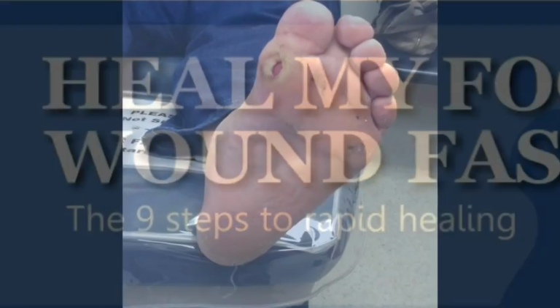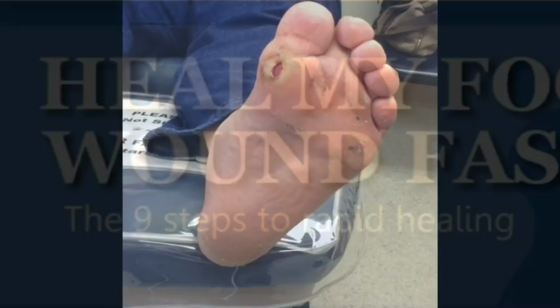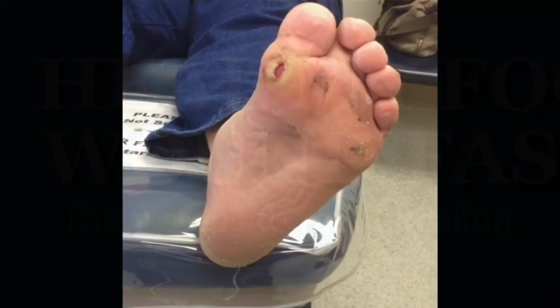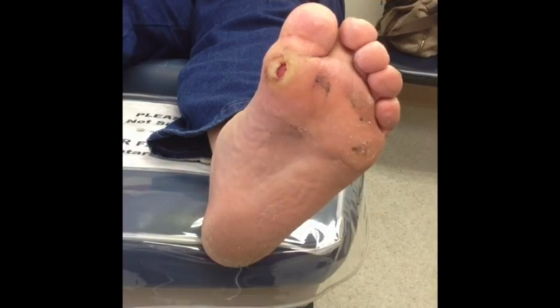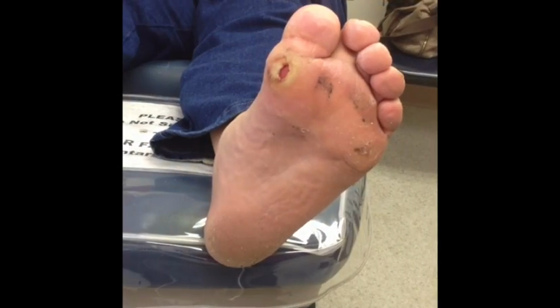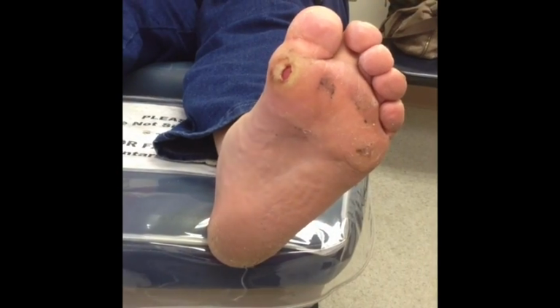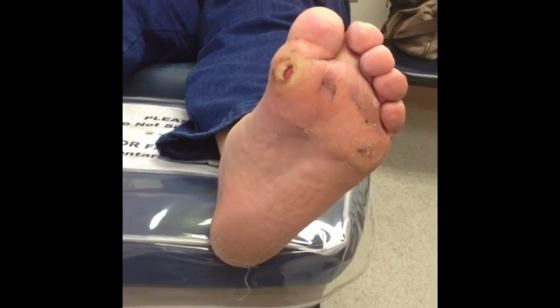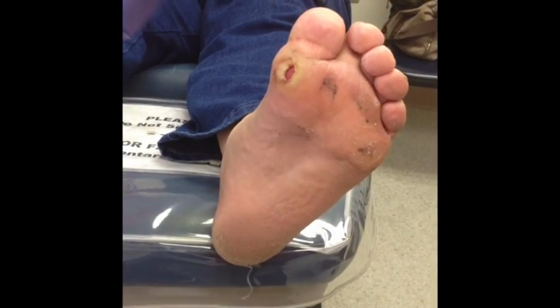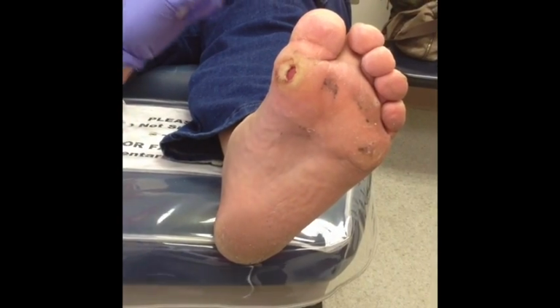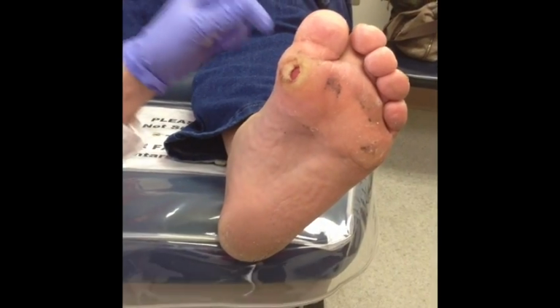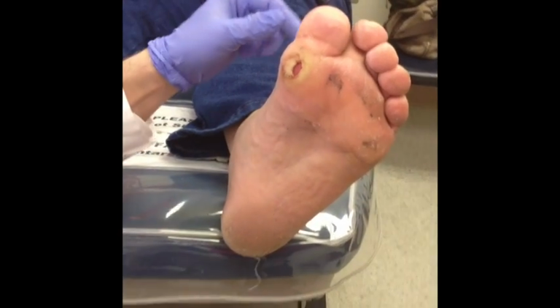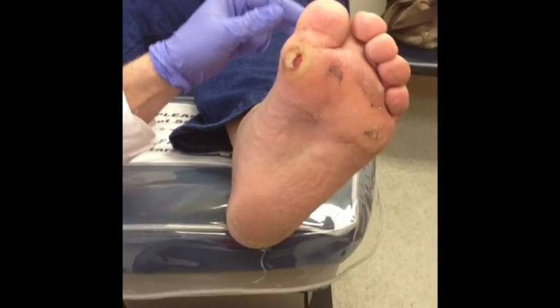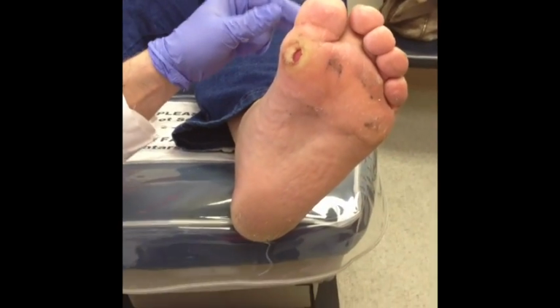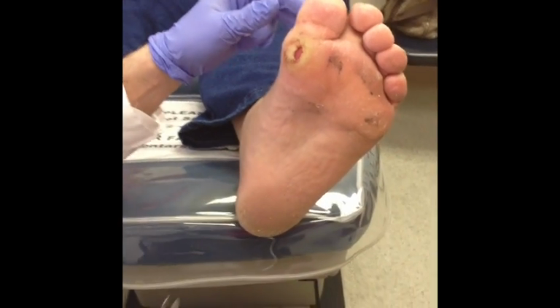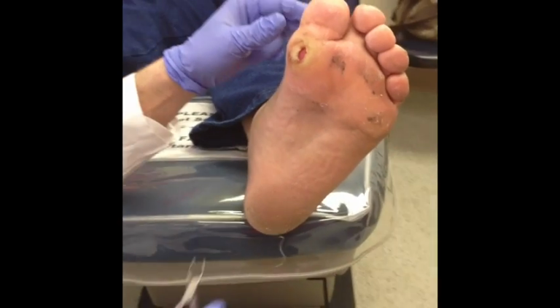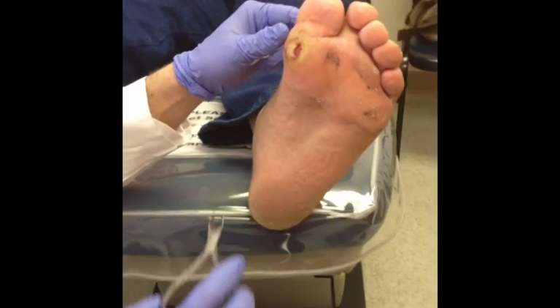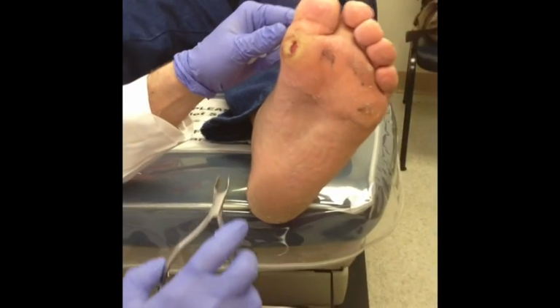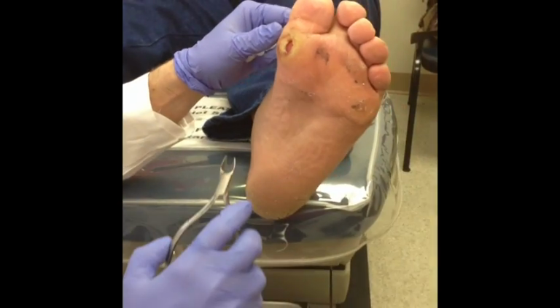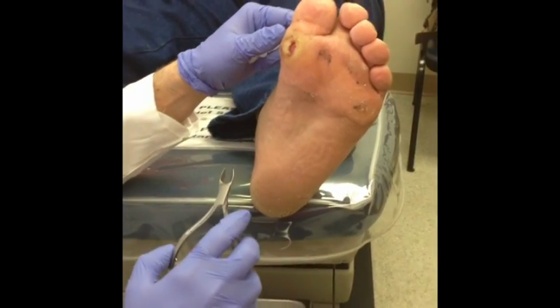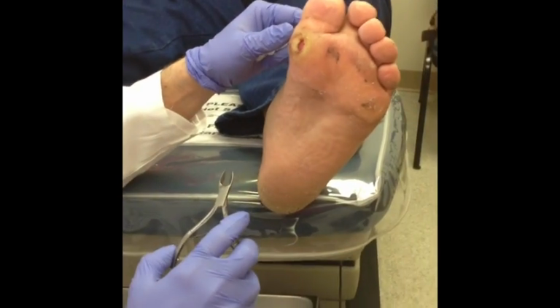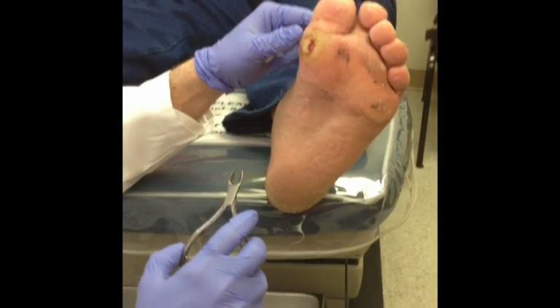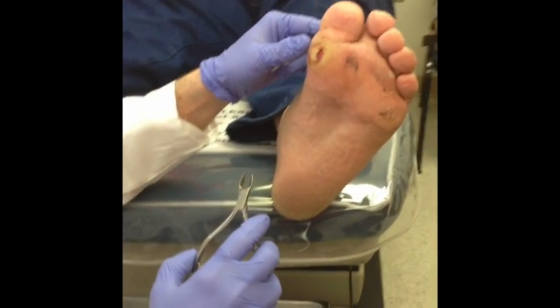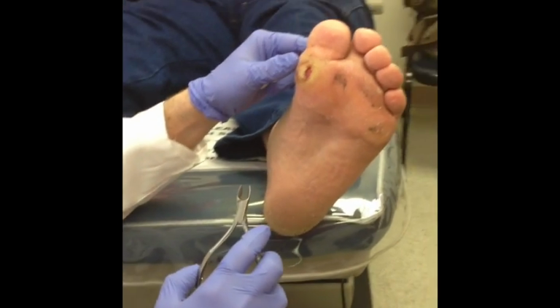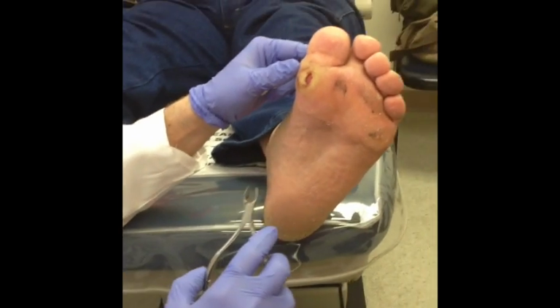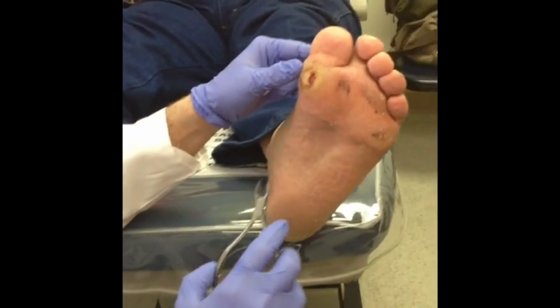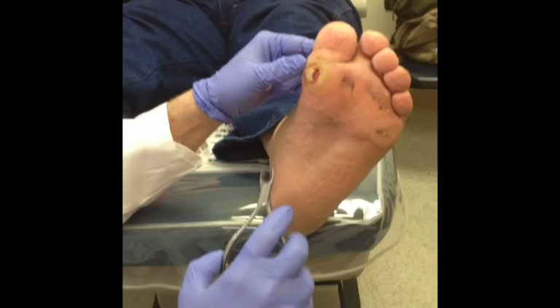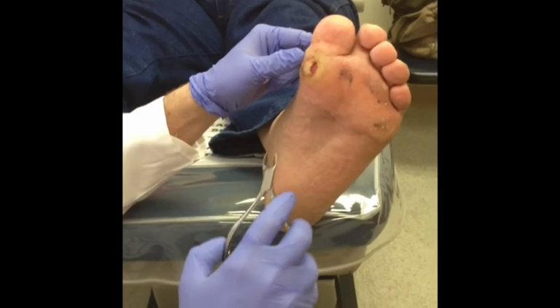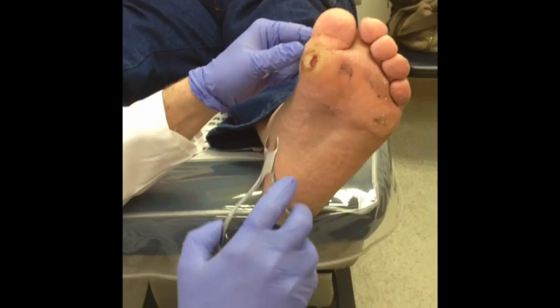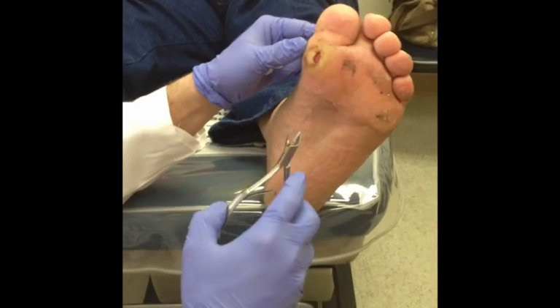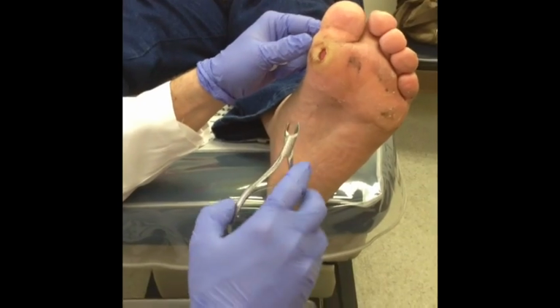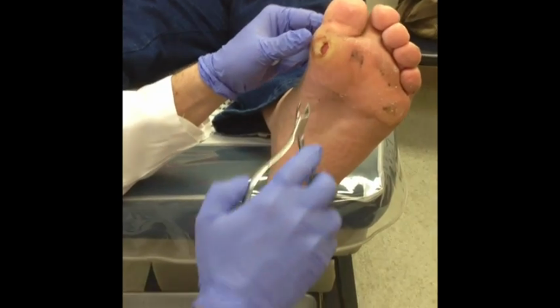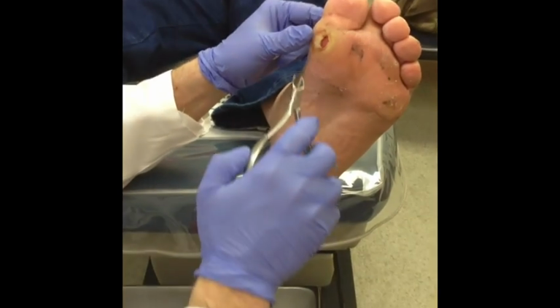Hi, this is Dr. Donald Pelto. I'm going to show with this video how to debride a wound.